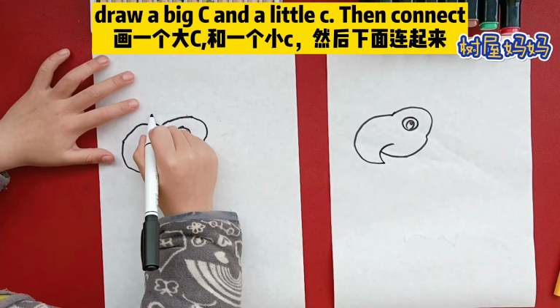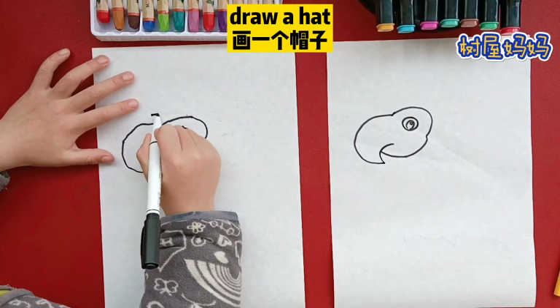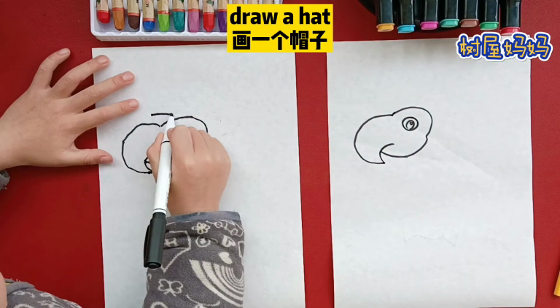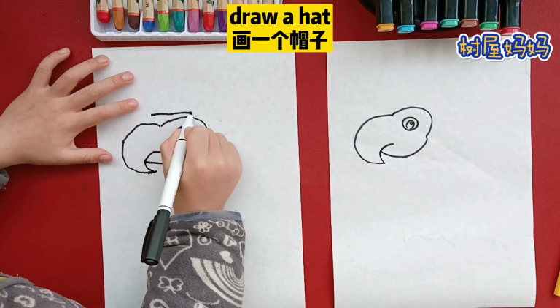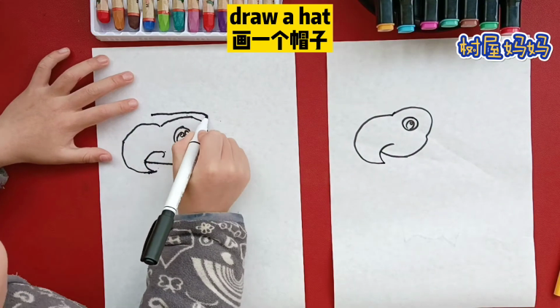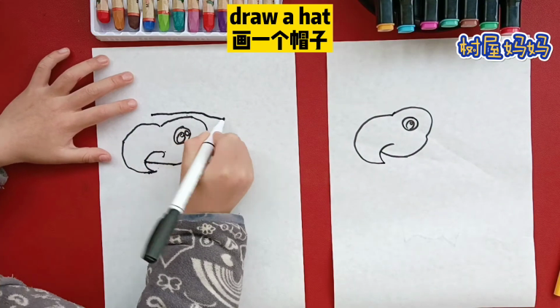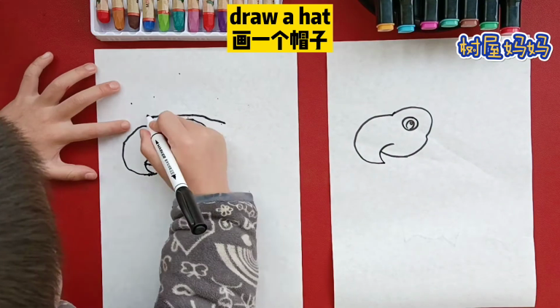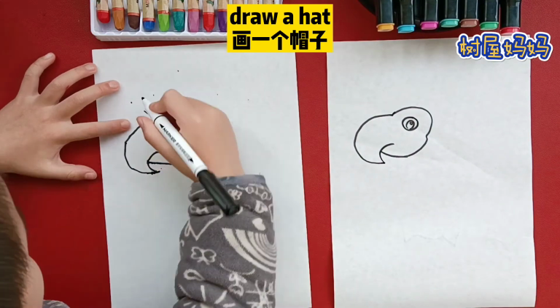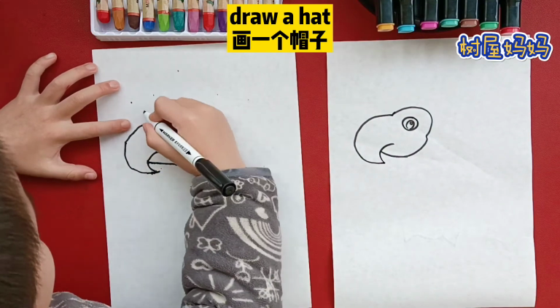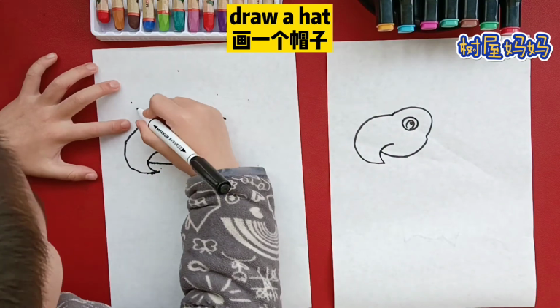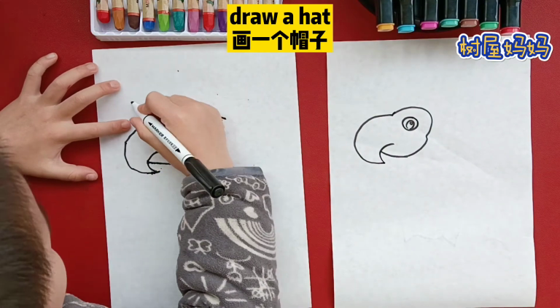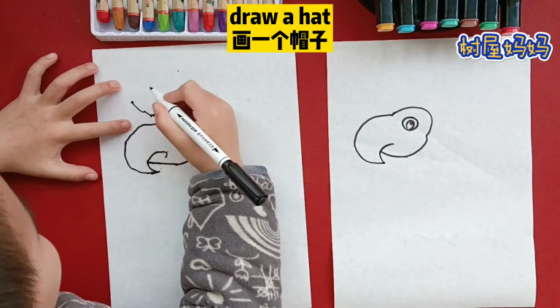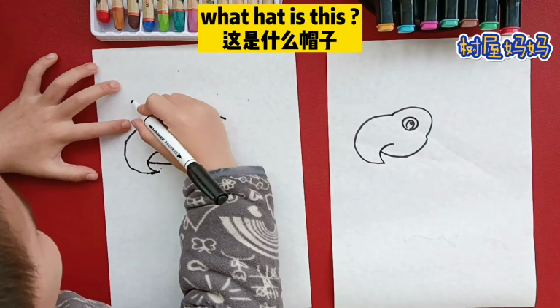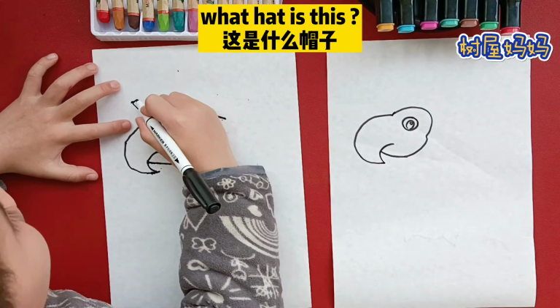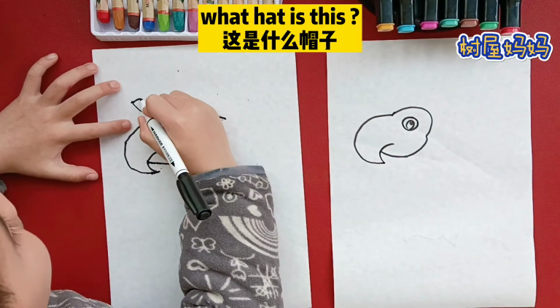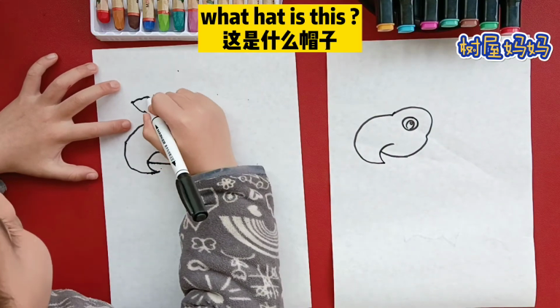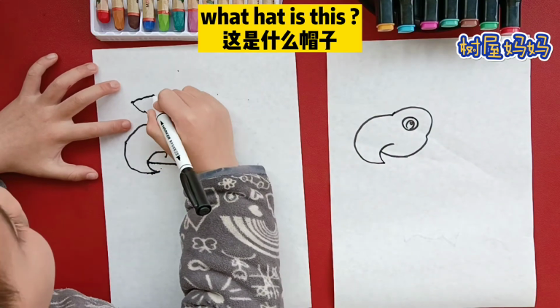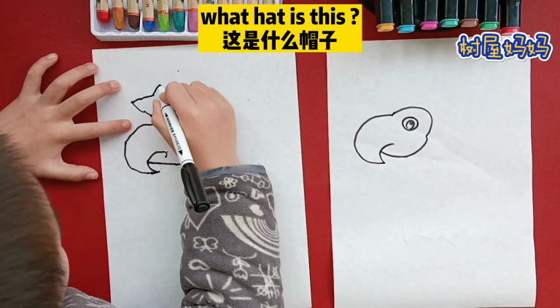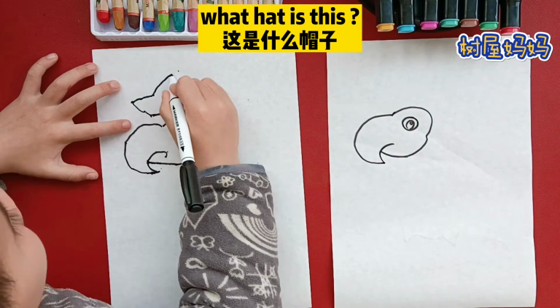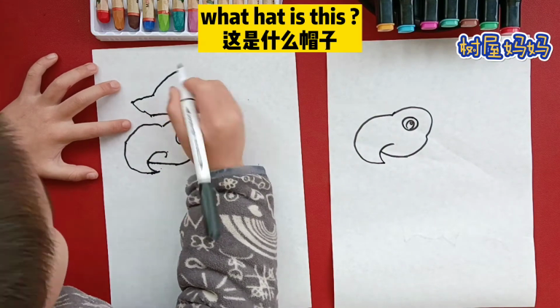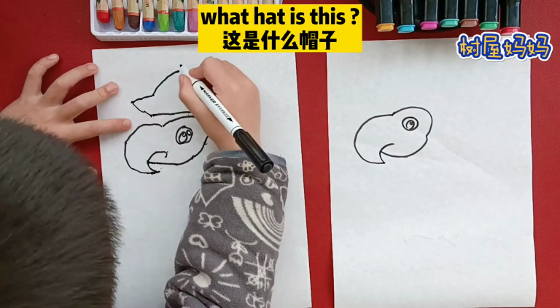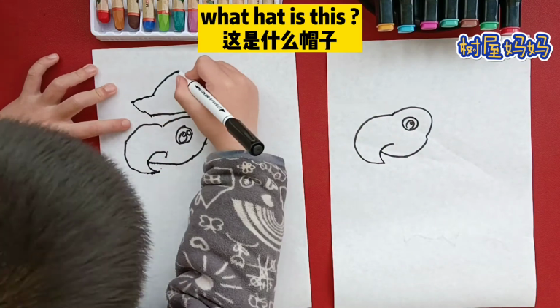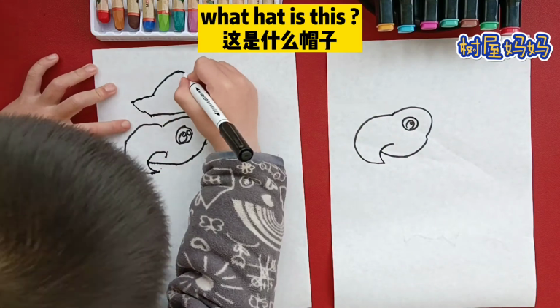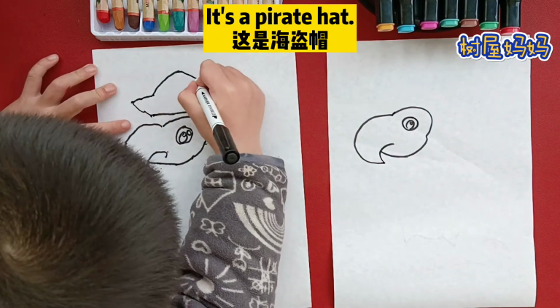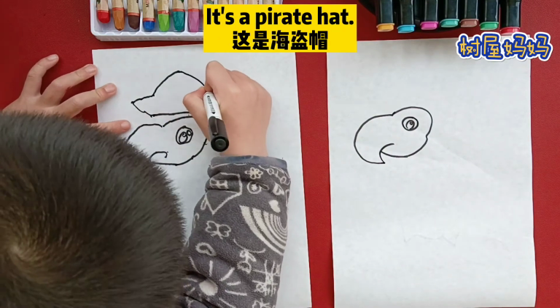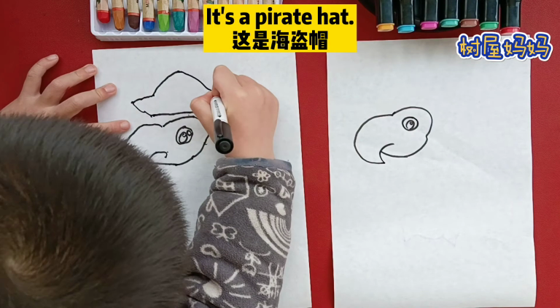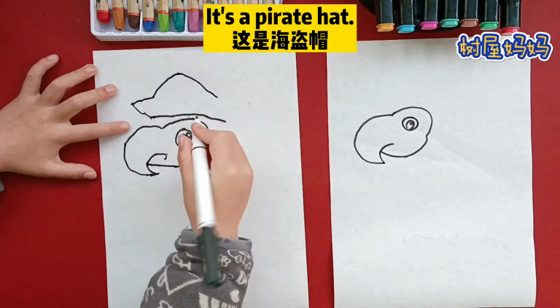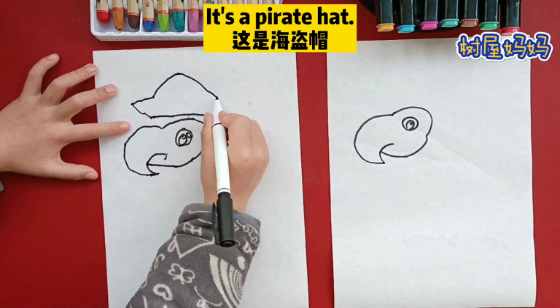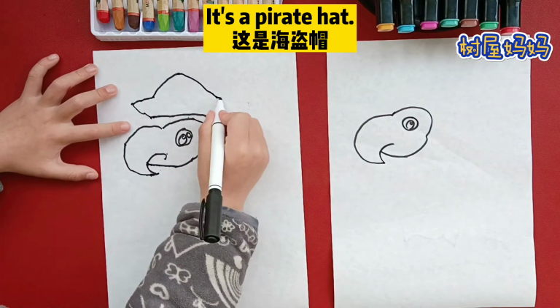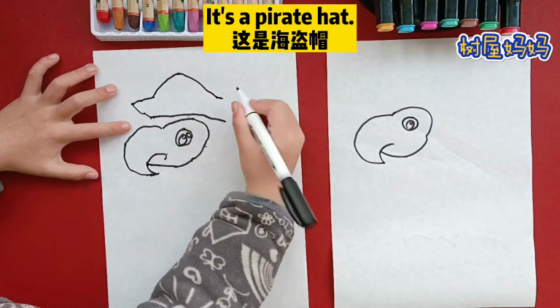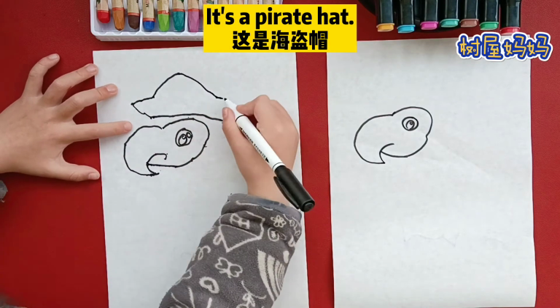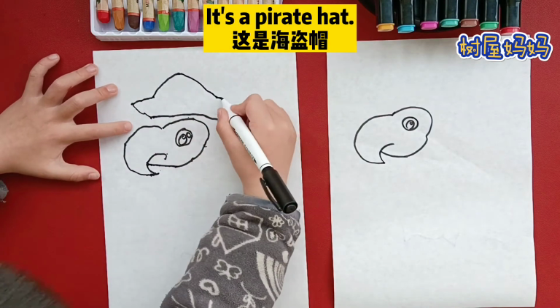Draw a hat. What hat is this? It's a parrot's hat.